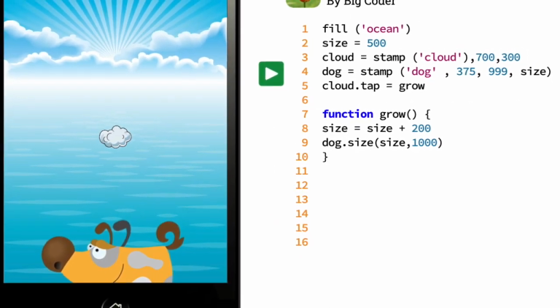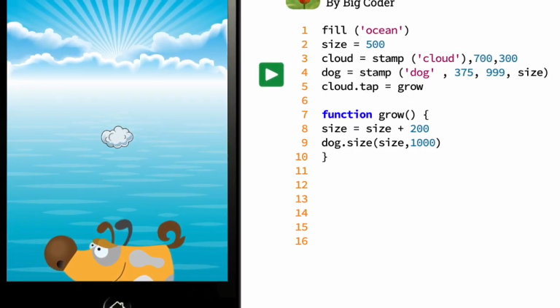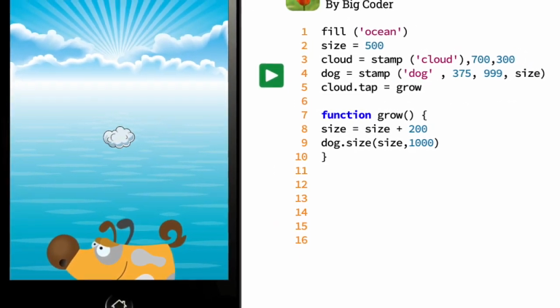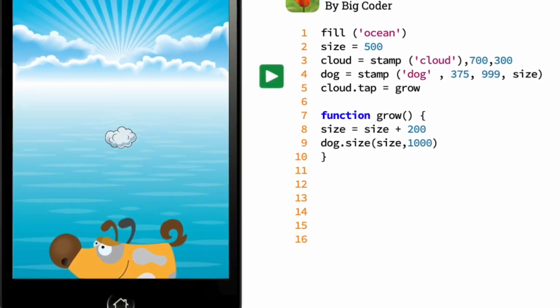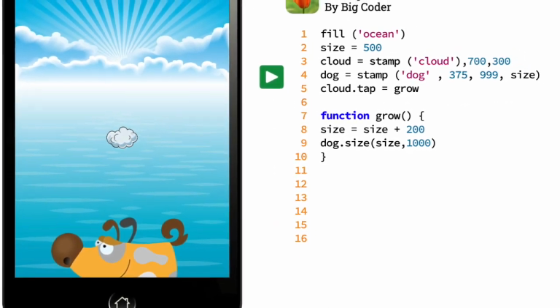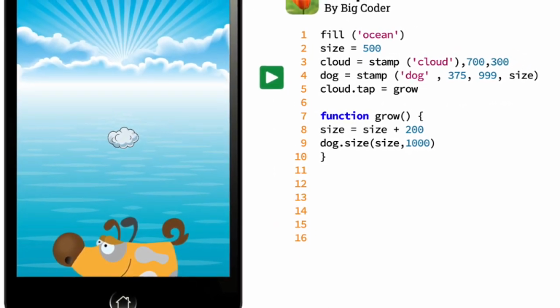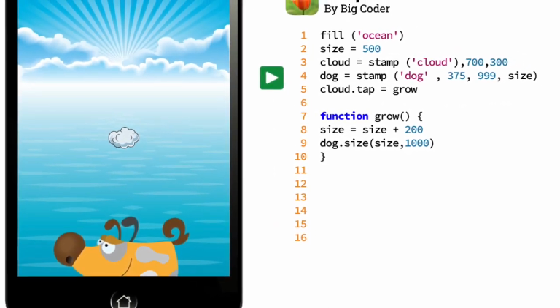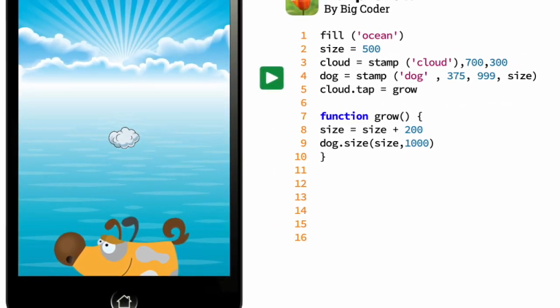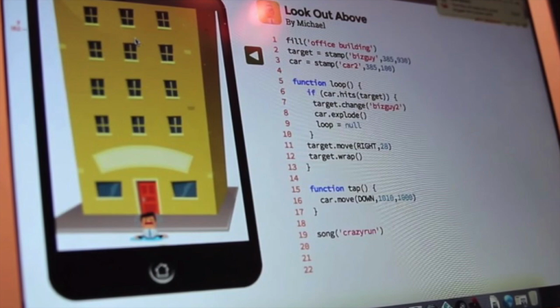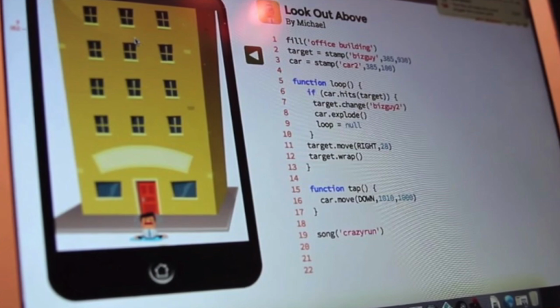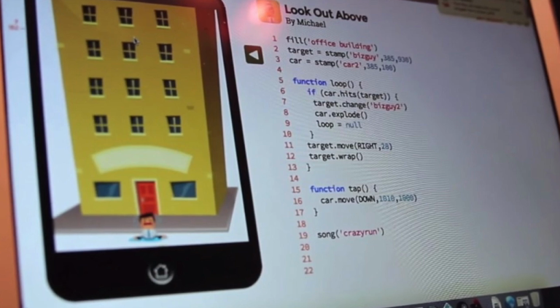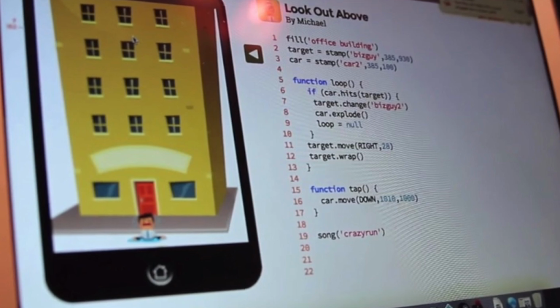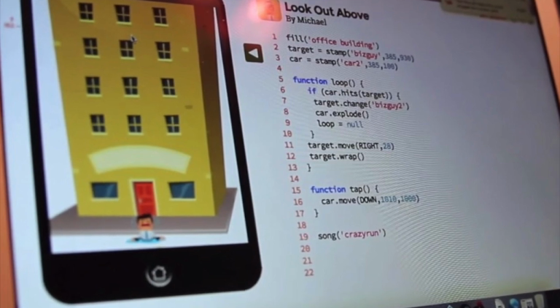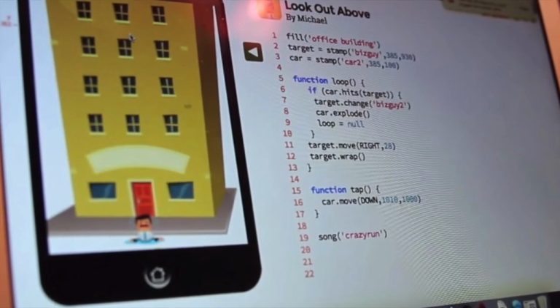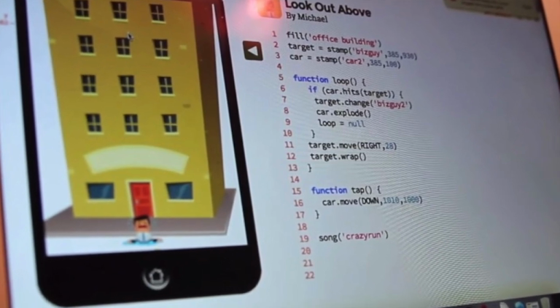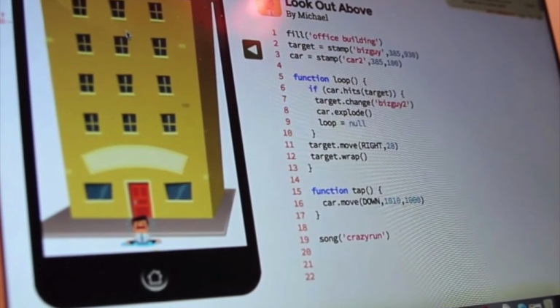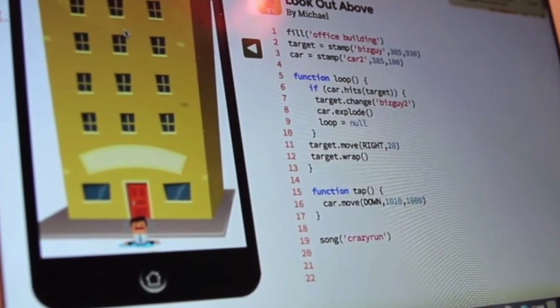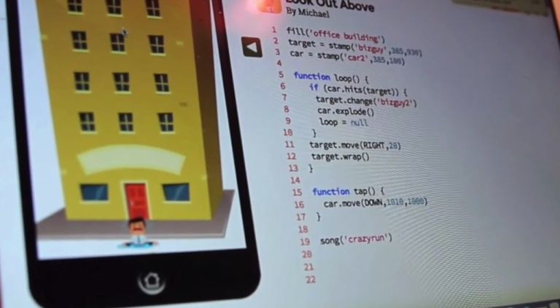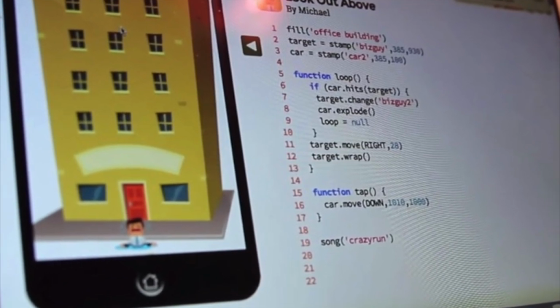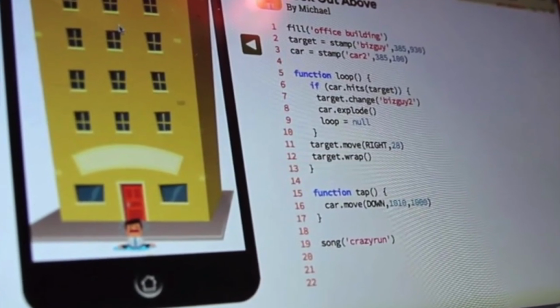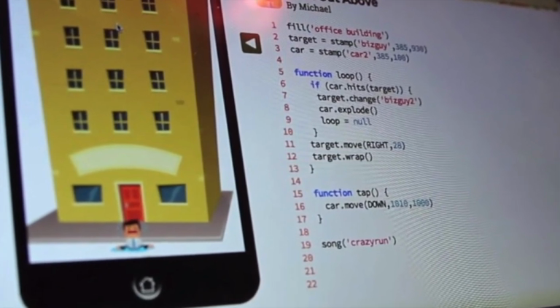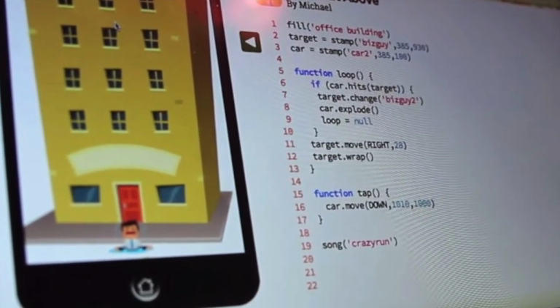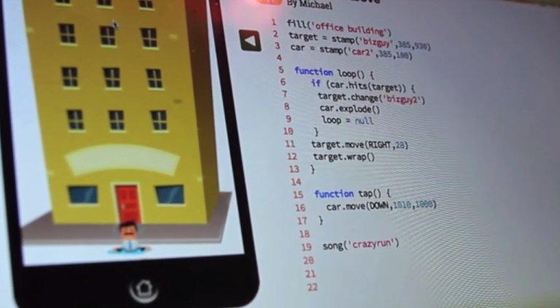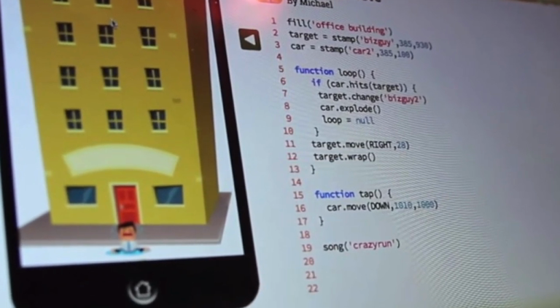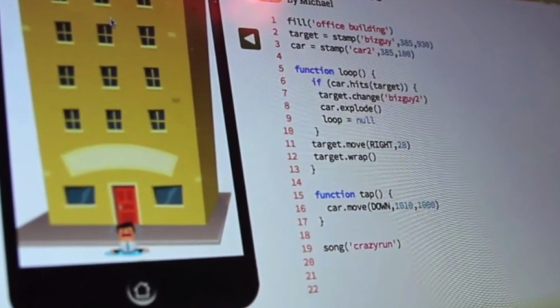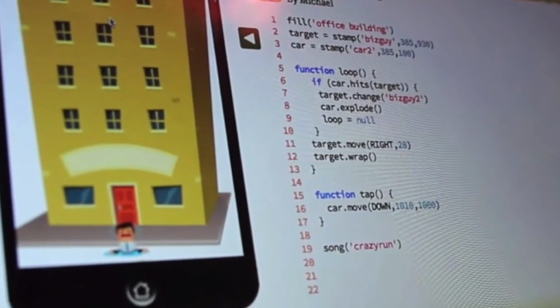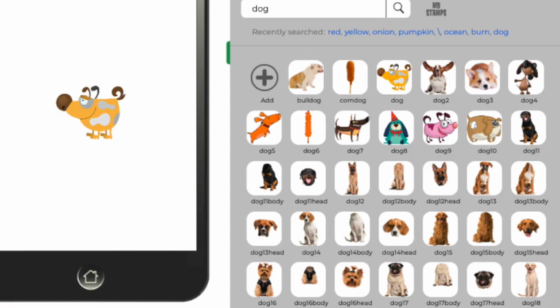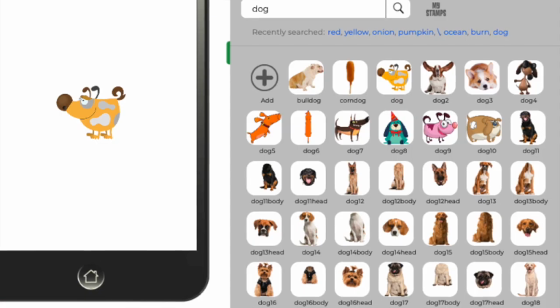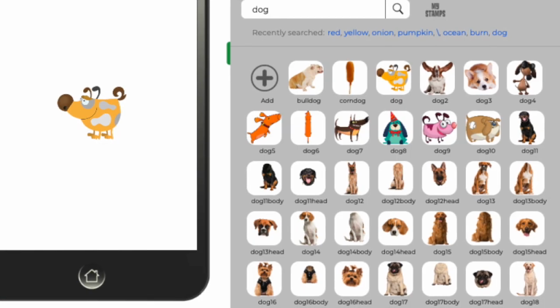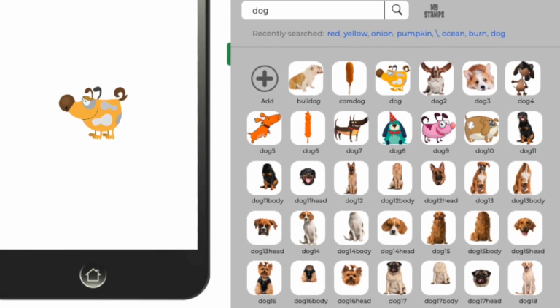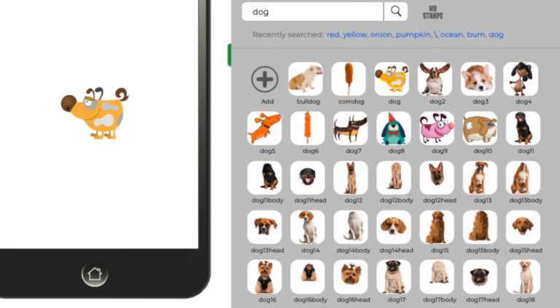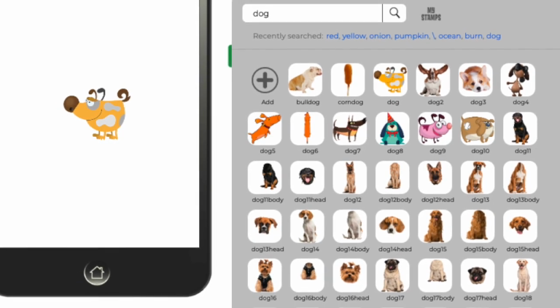The created apps can then be run on any computer, laptop, tablet or smartphone, making sharing quick and easy.